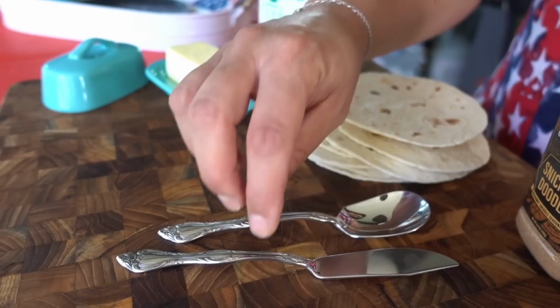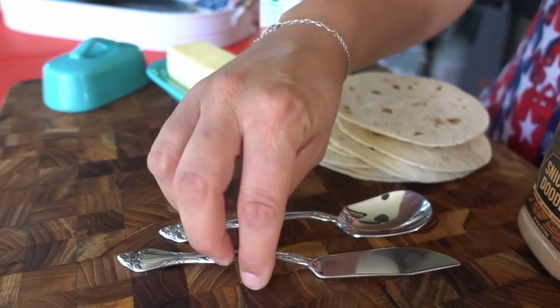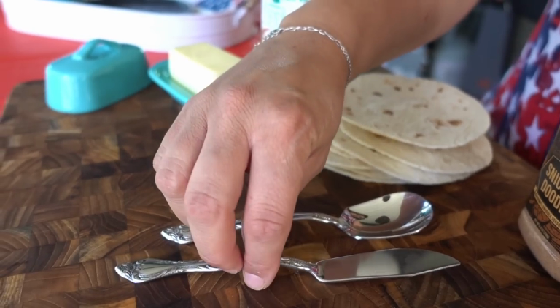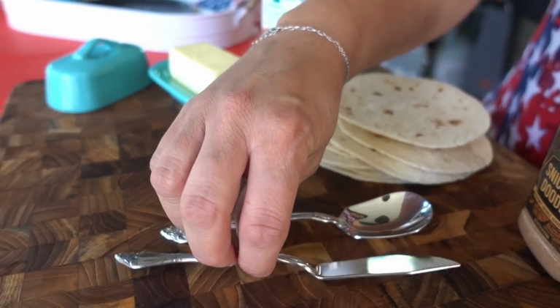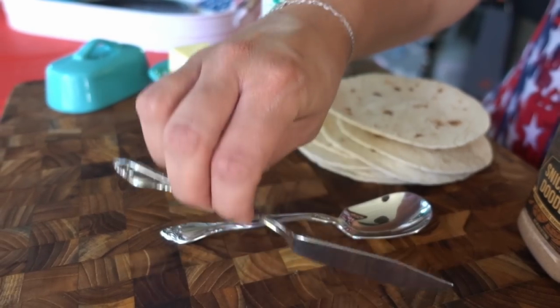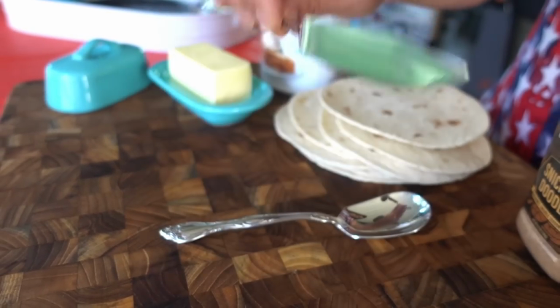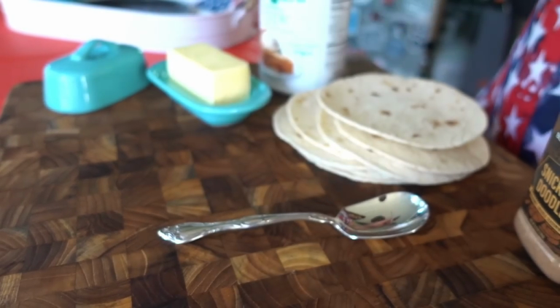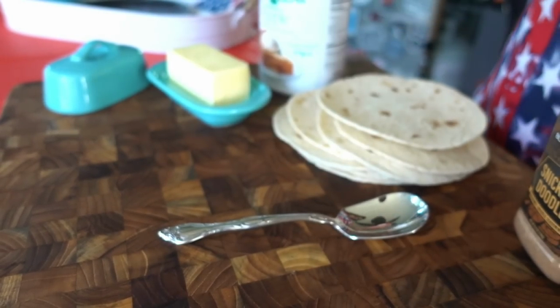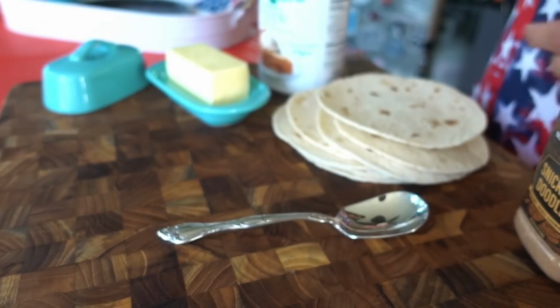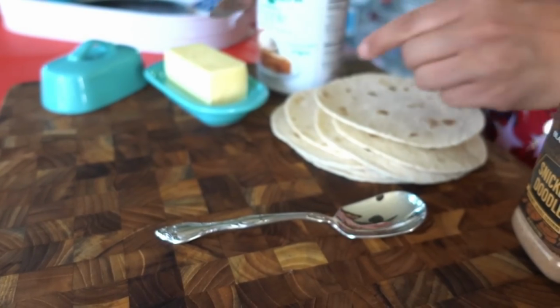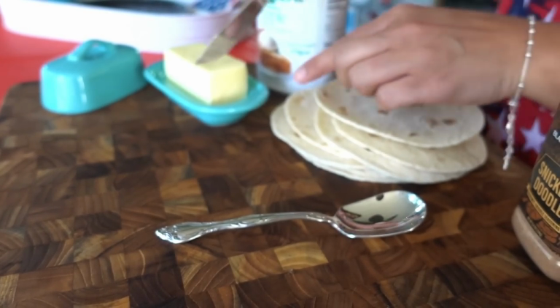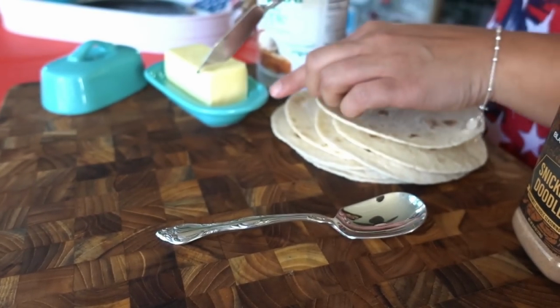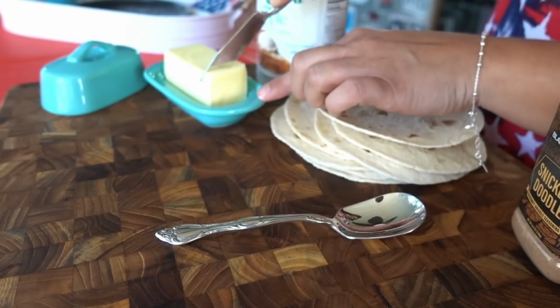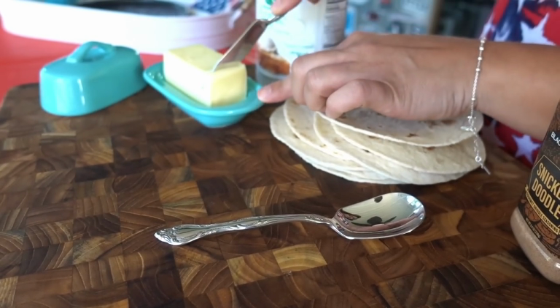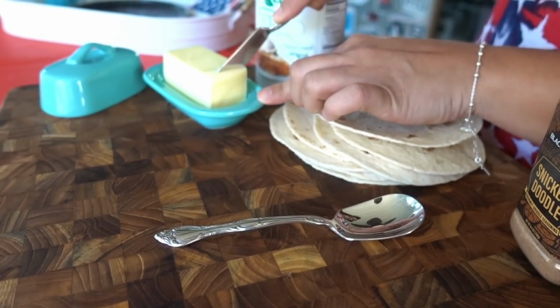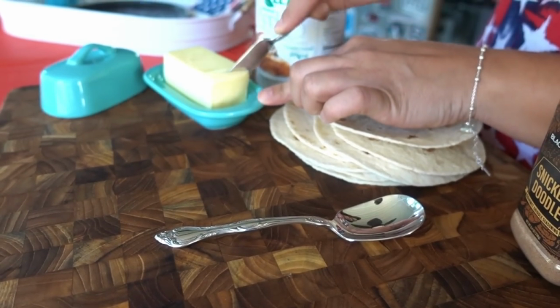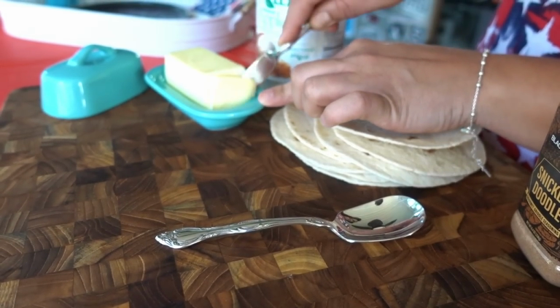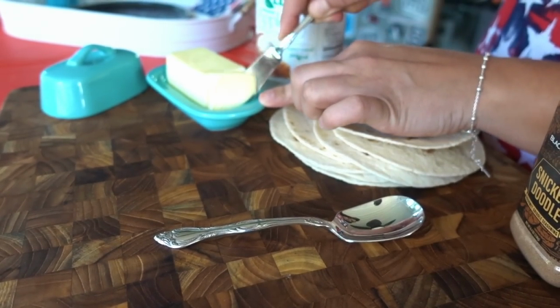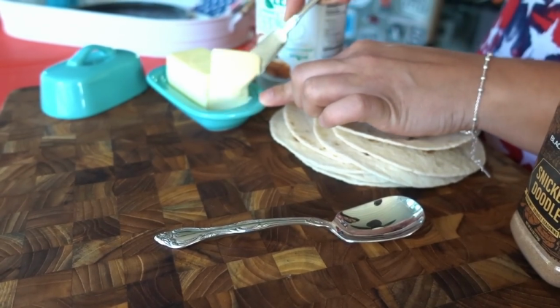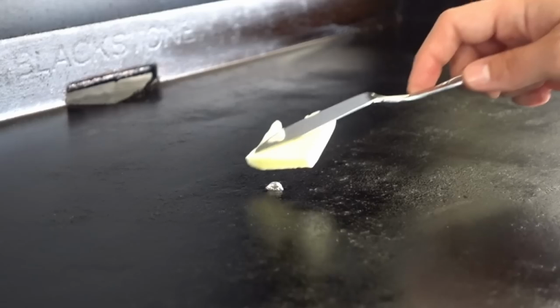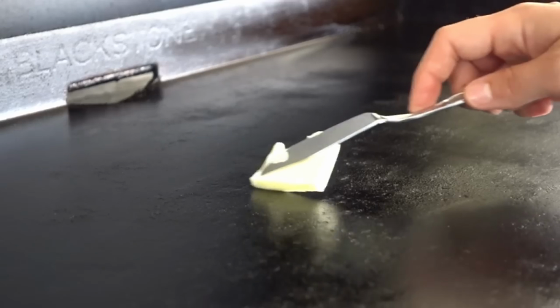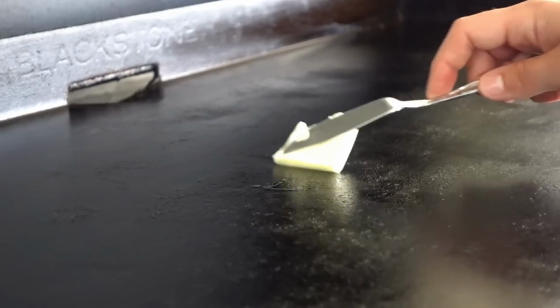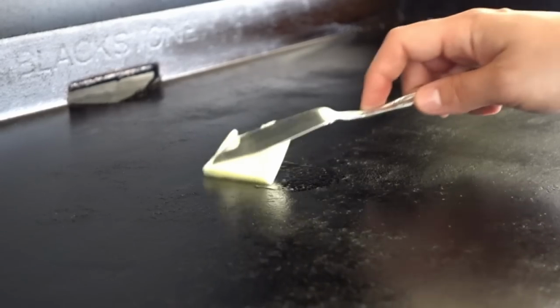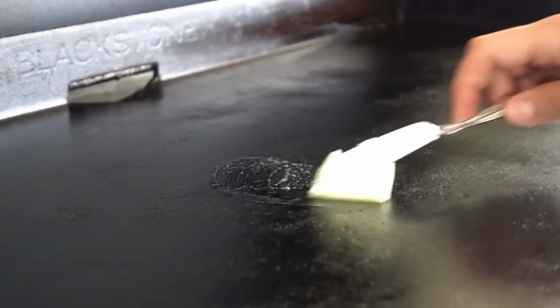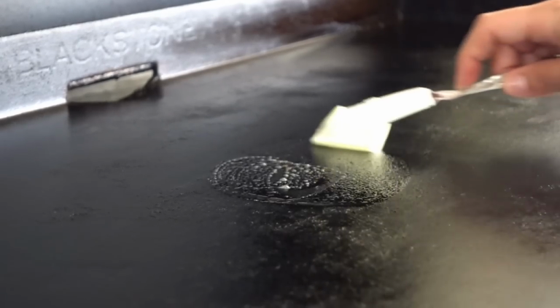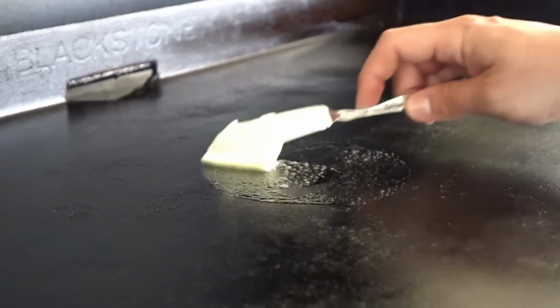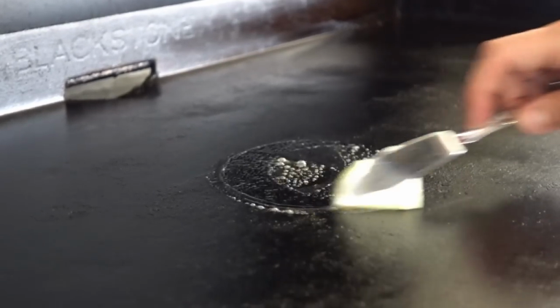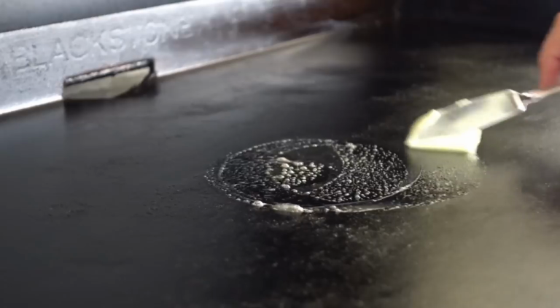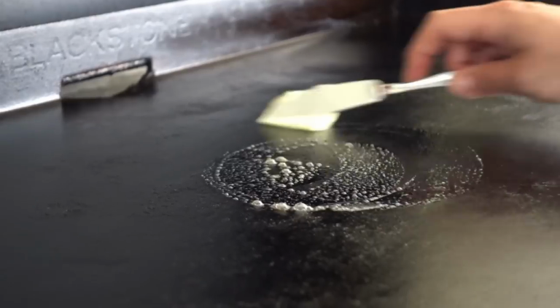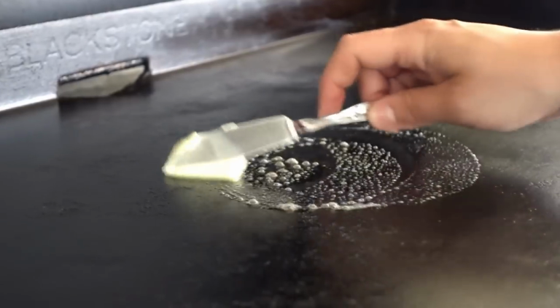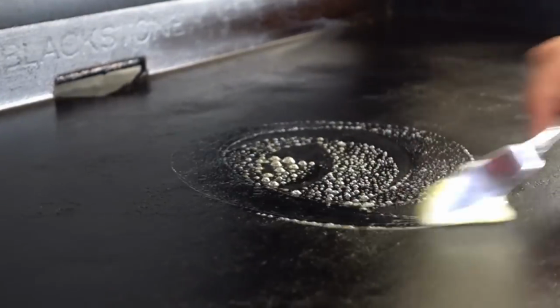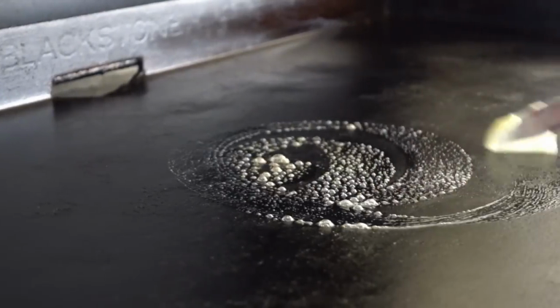And on those days that I only want to make one of these for myself, I can keep the rest in a container in the refrigerator.